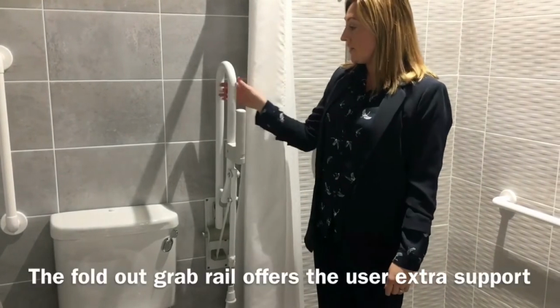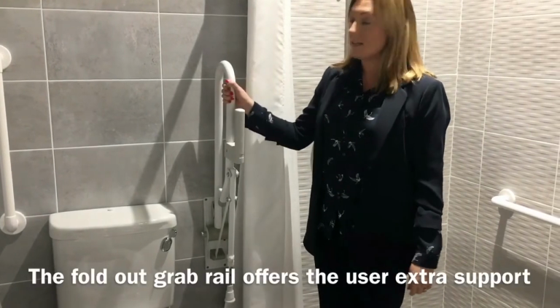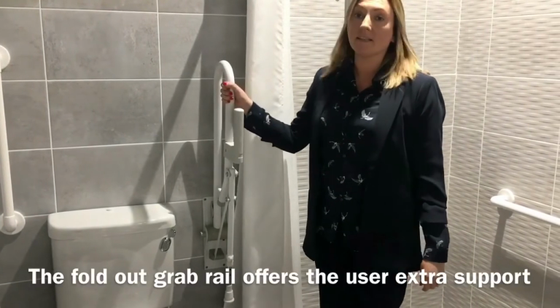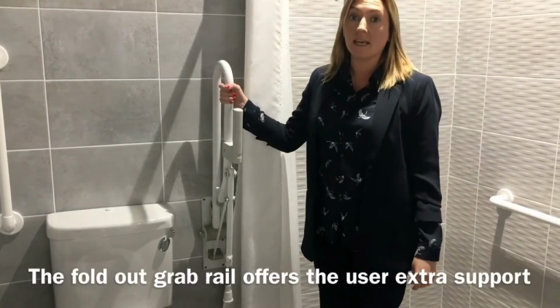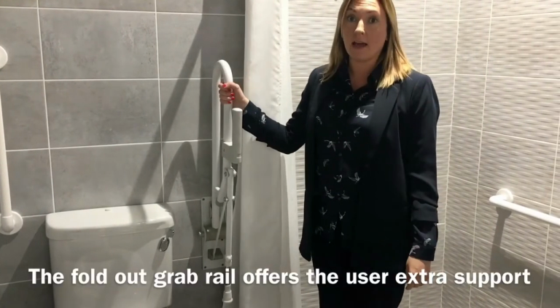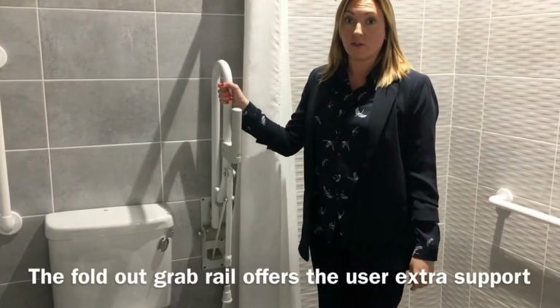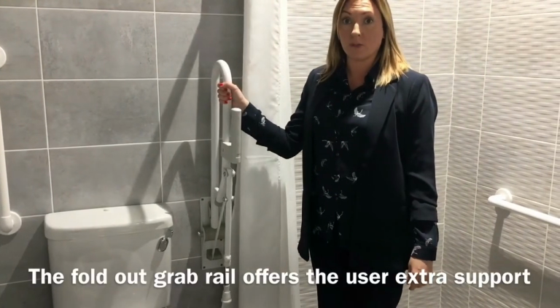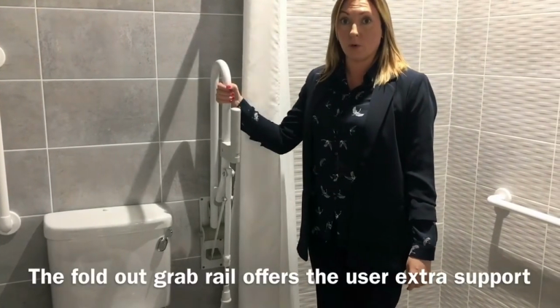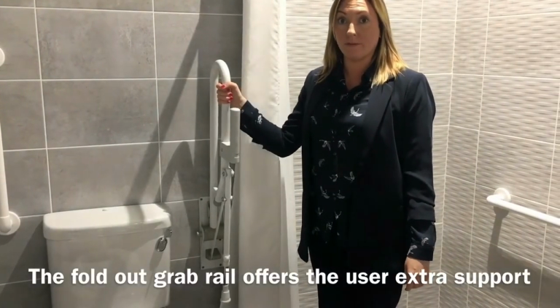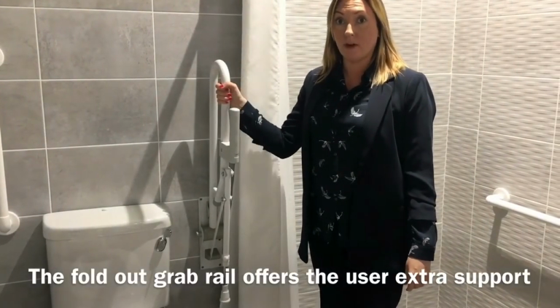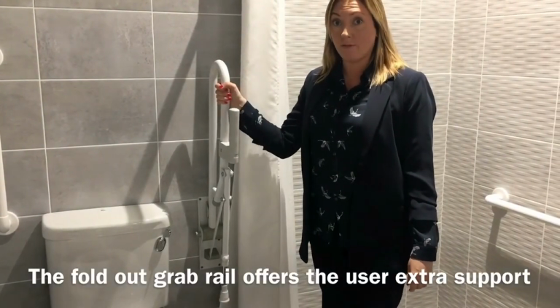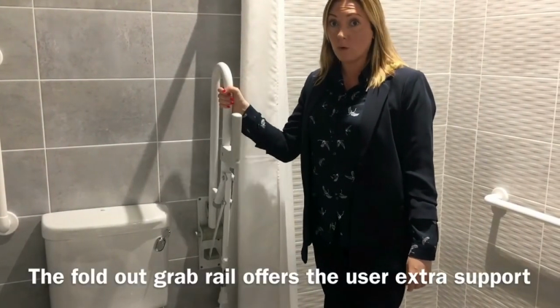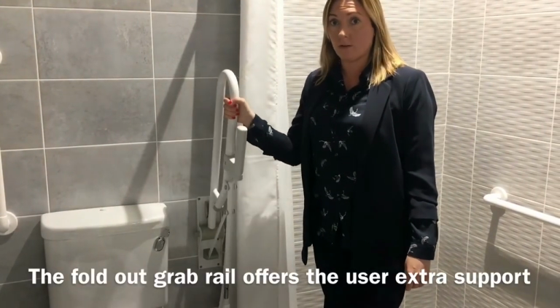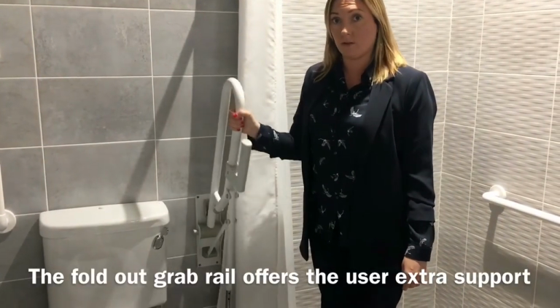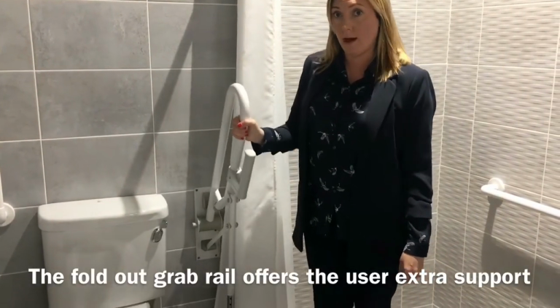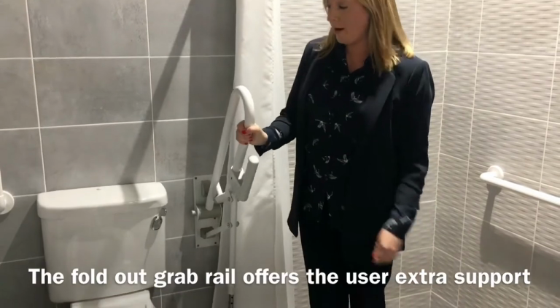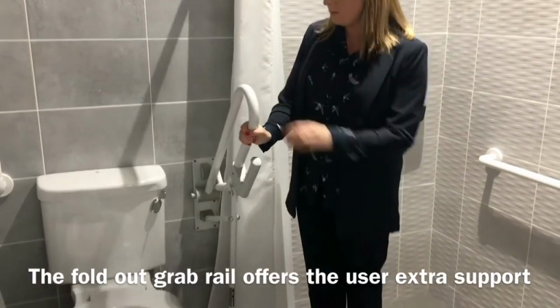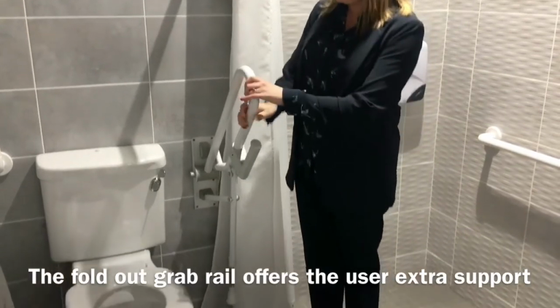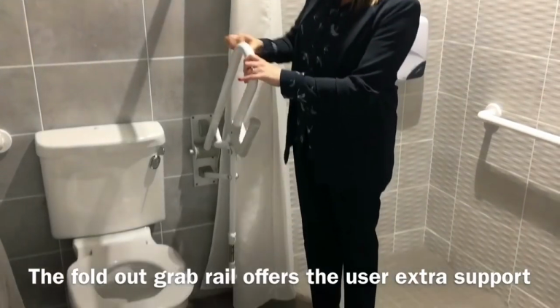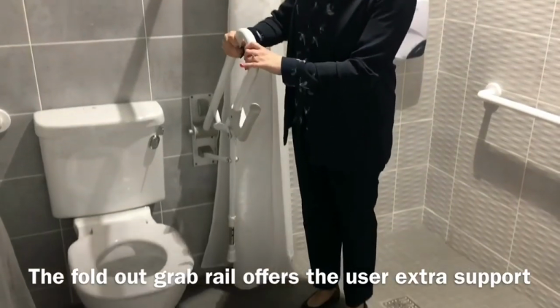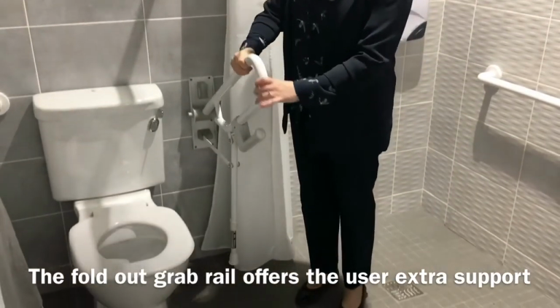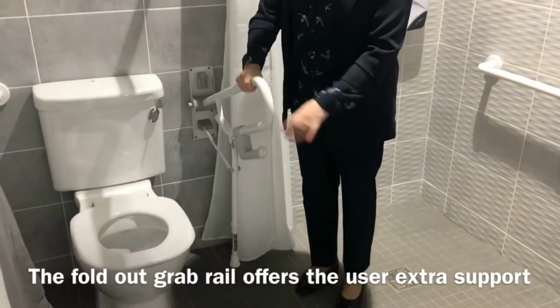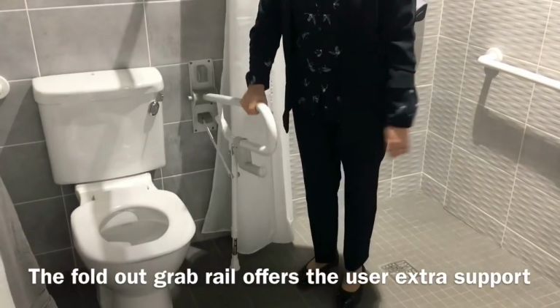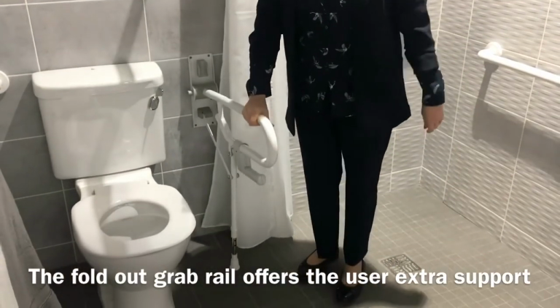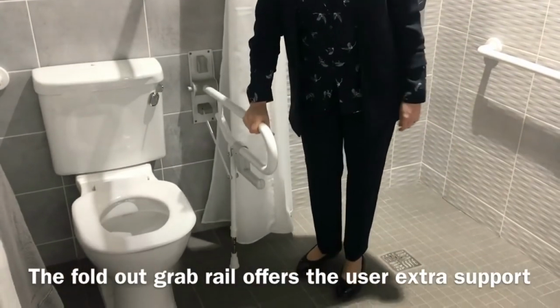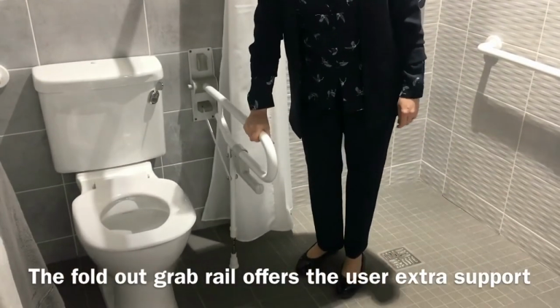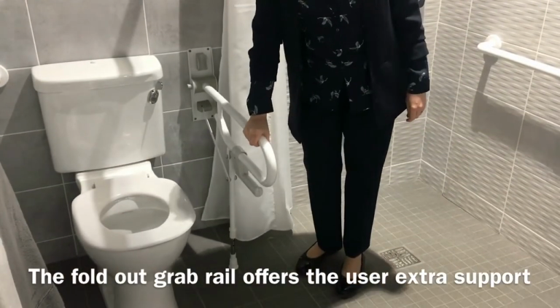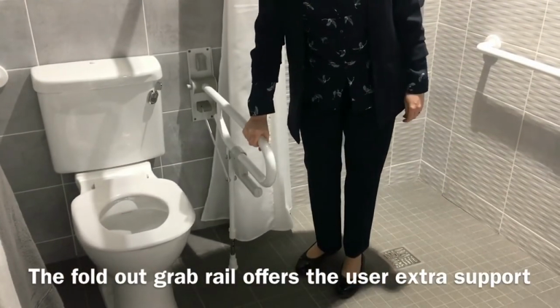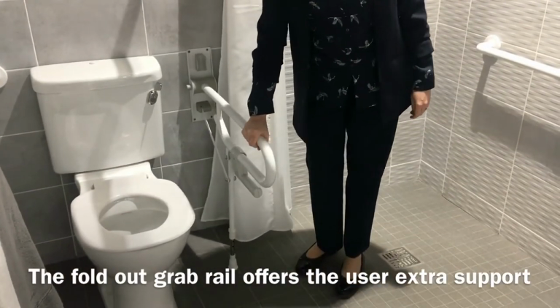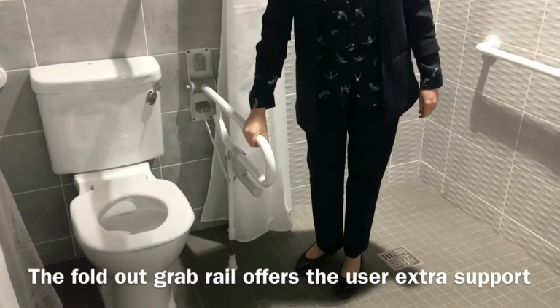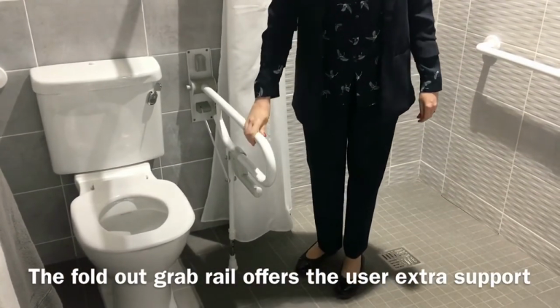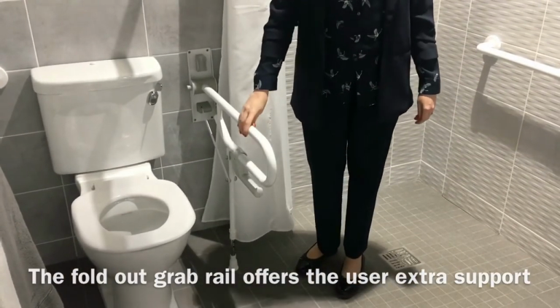This is the extra supportive fold-out grab rail, which will offer the user any extra support they may require.